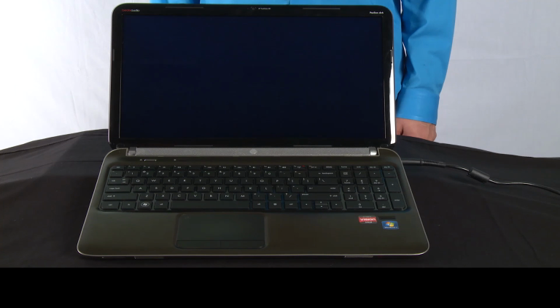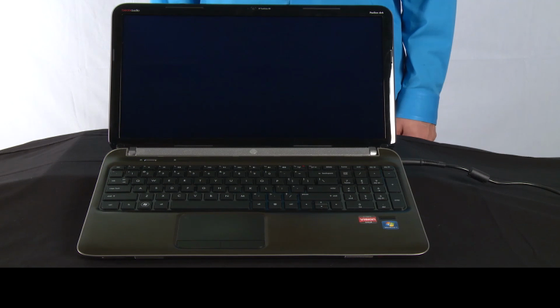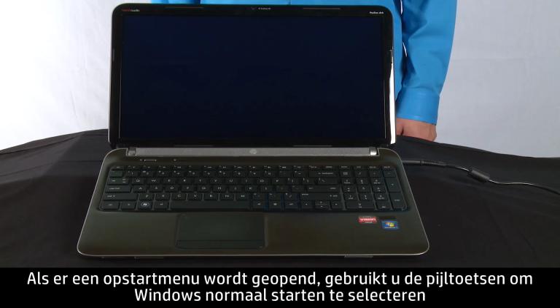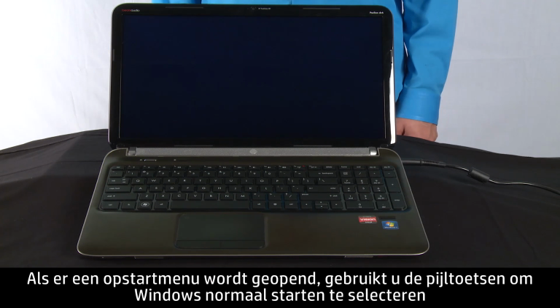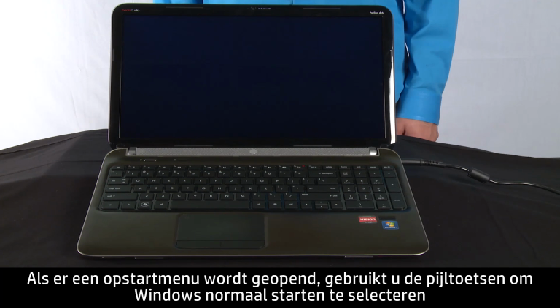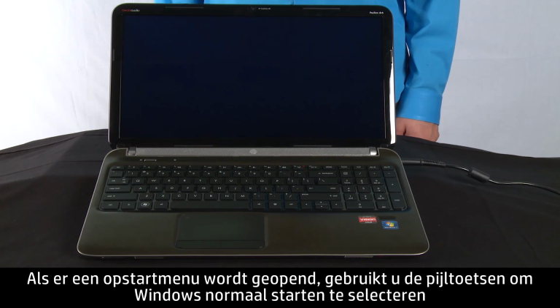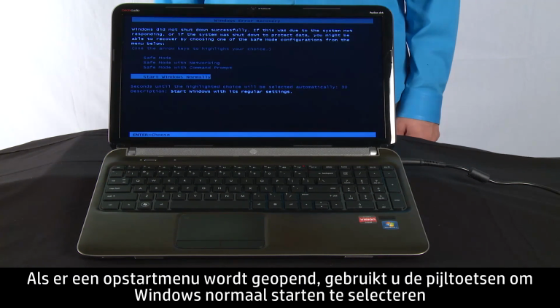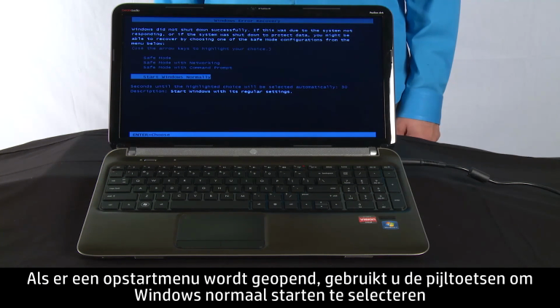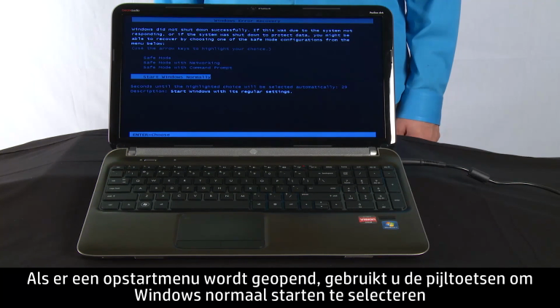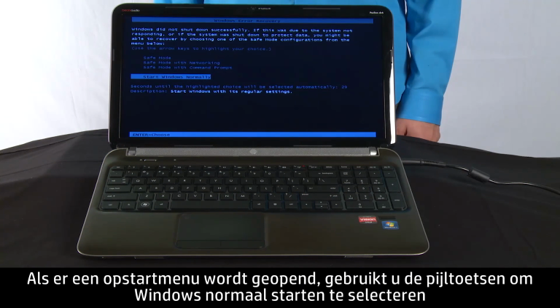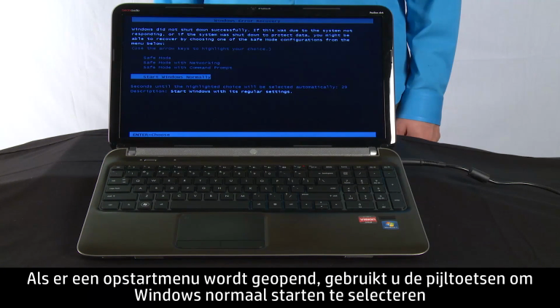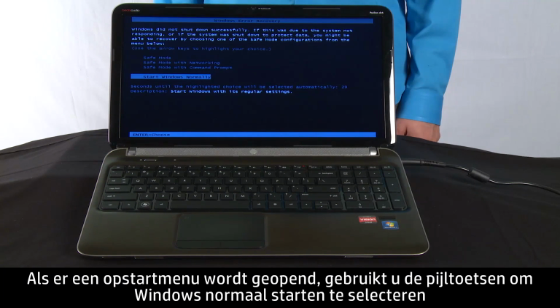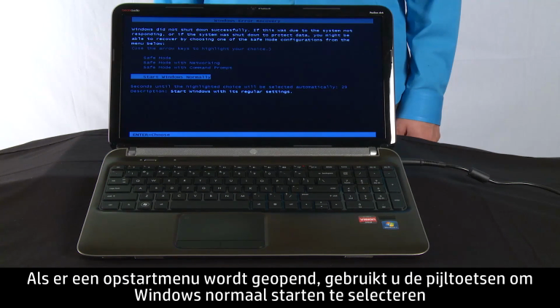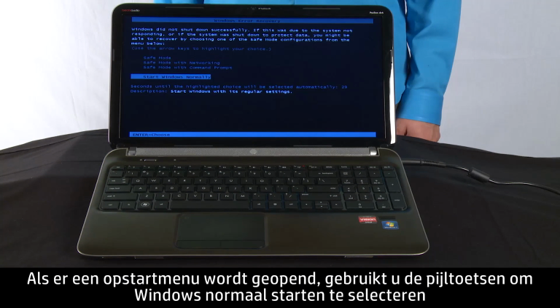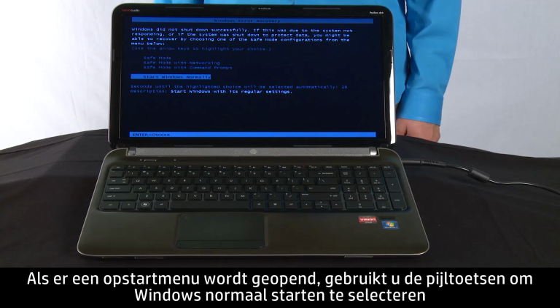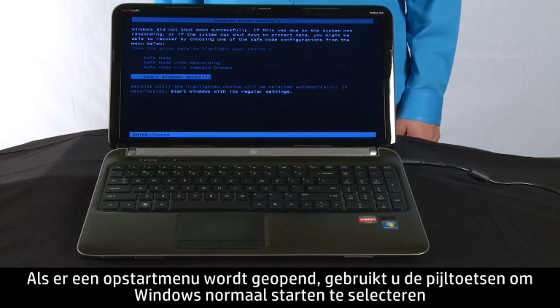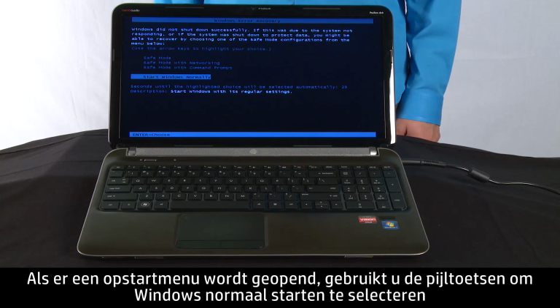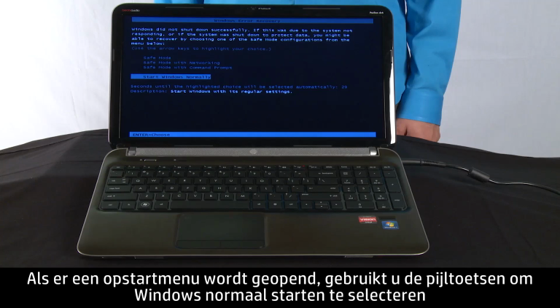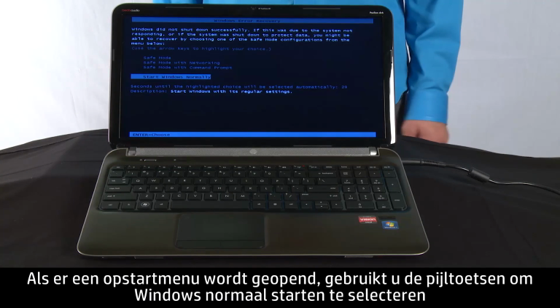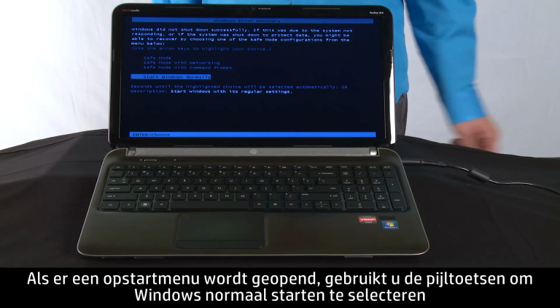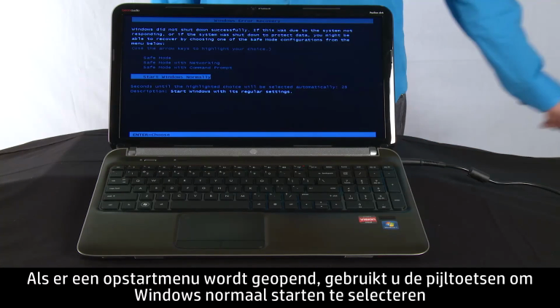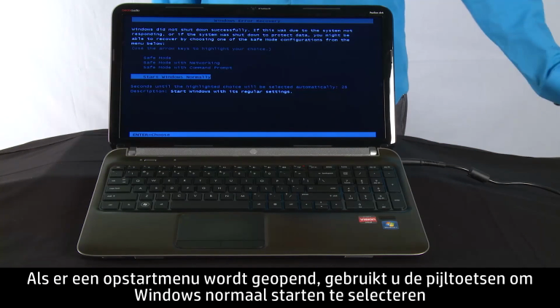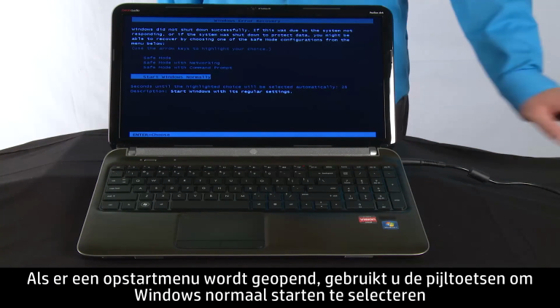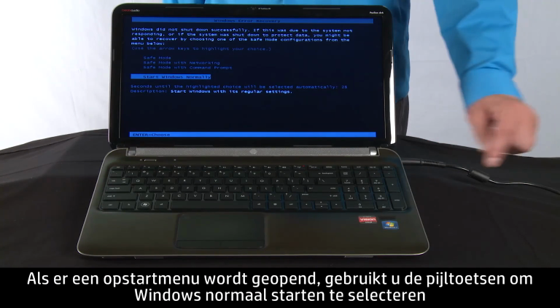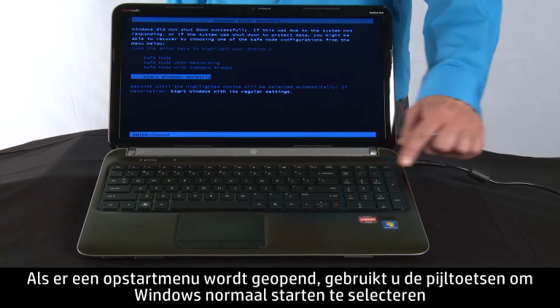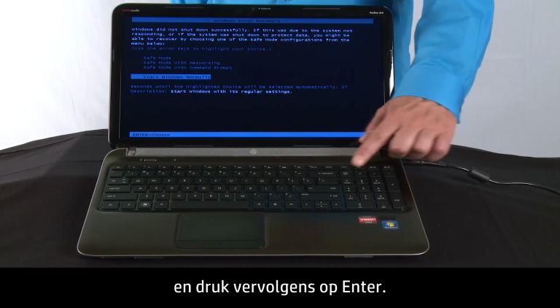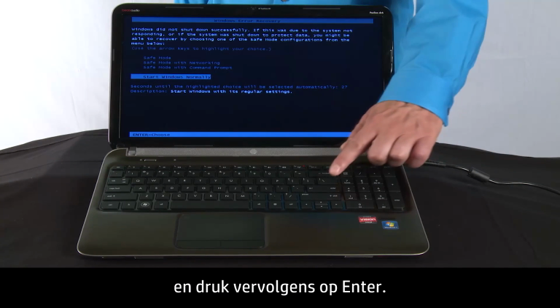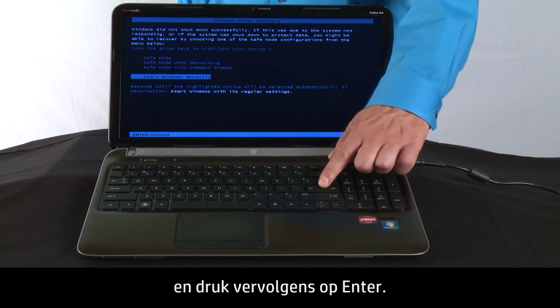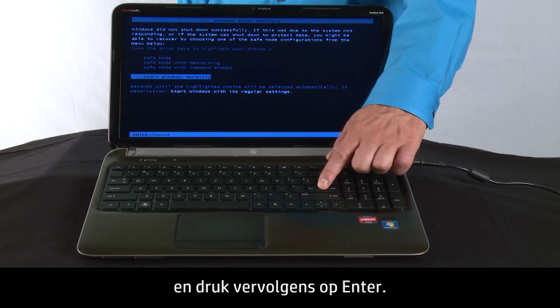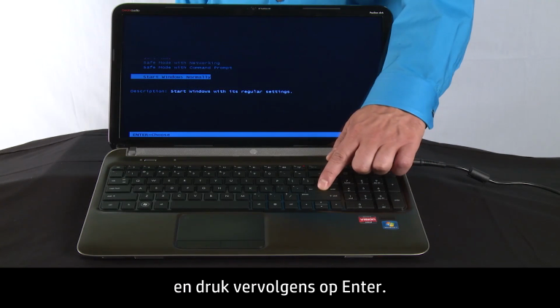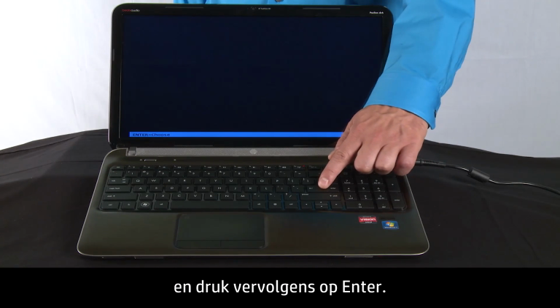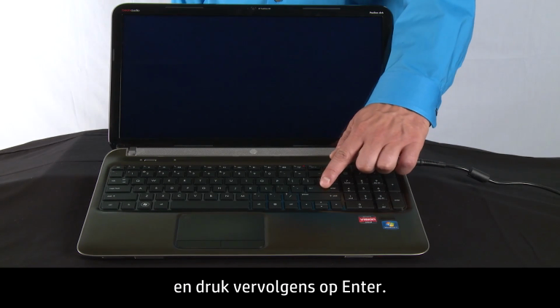If a startup menu opens, use the arrow keys to select Start Windows Normally and then press the Enter key.